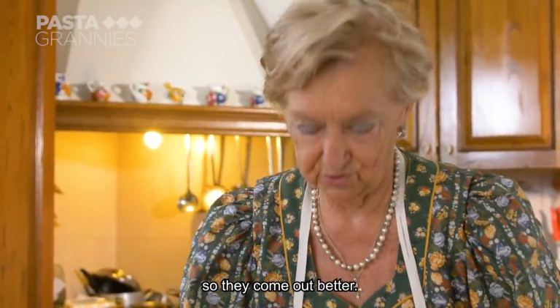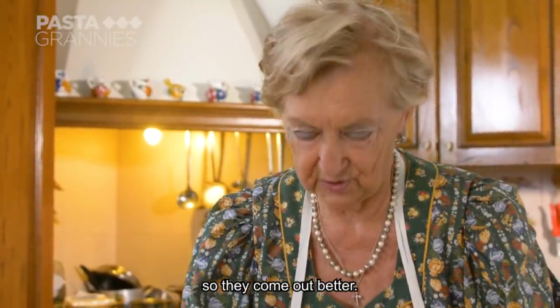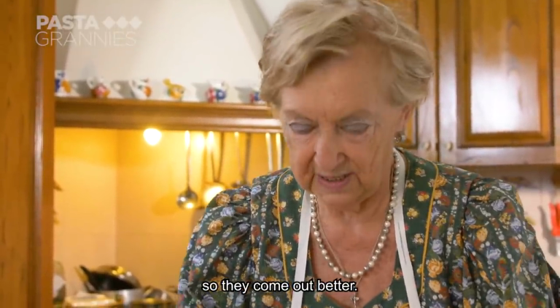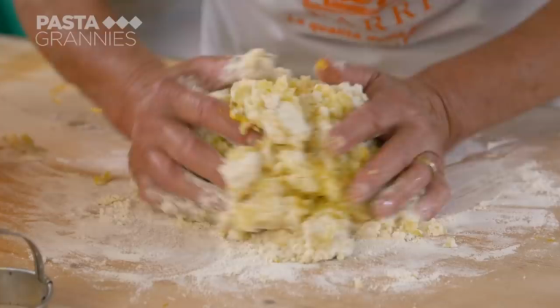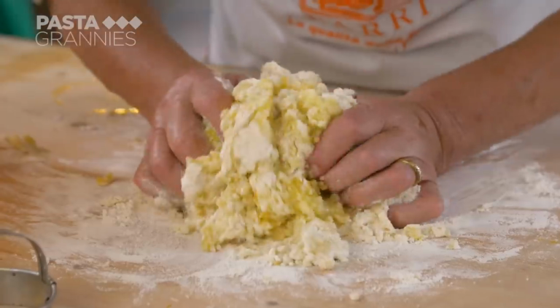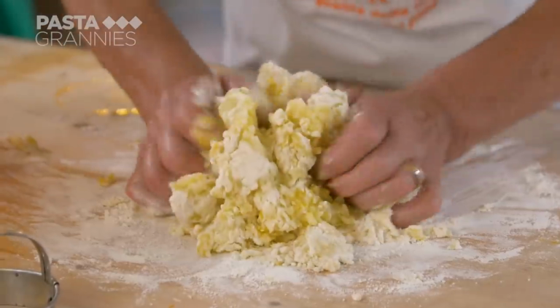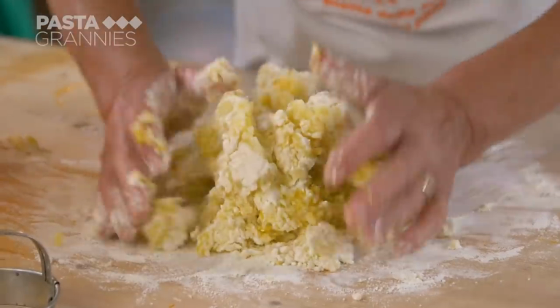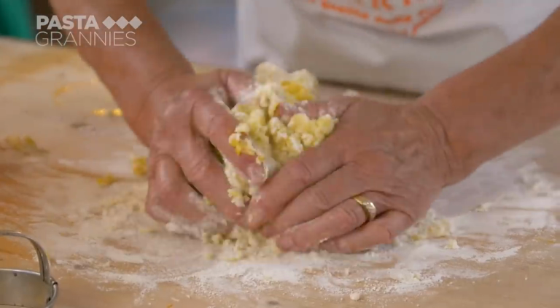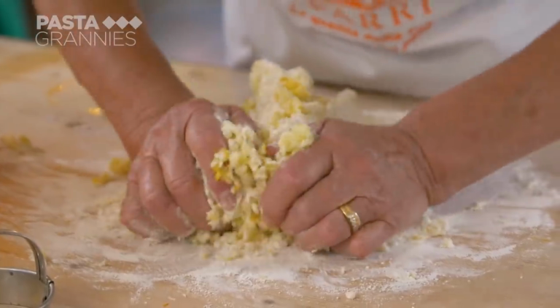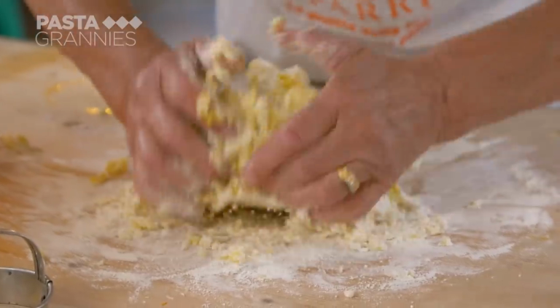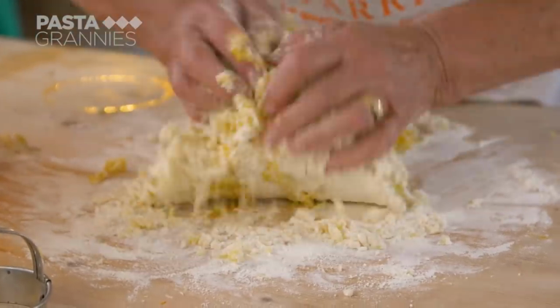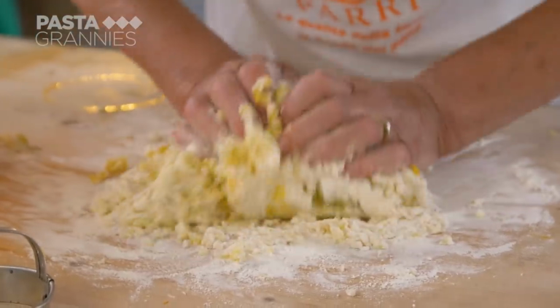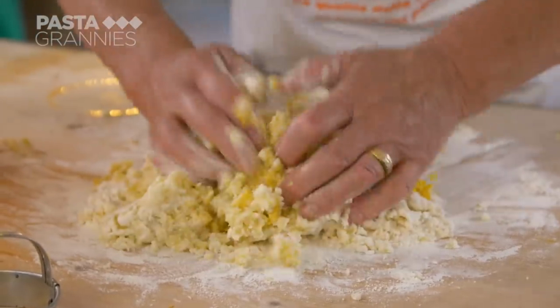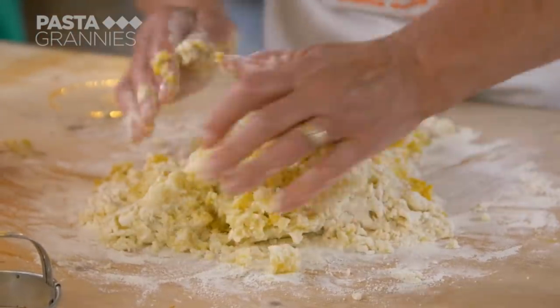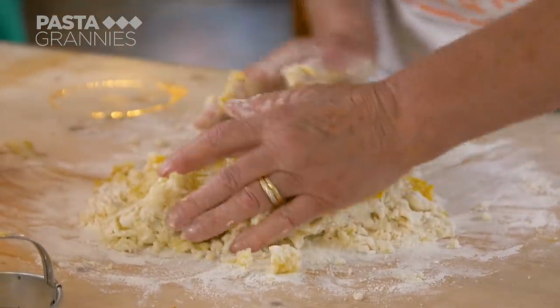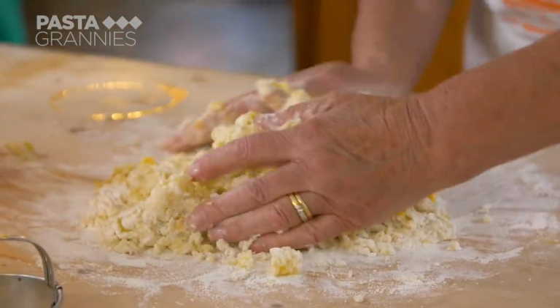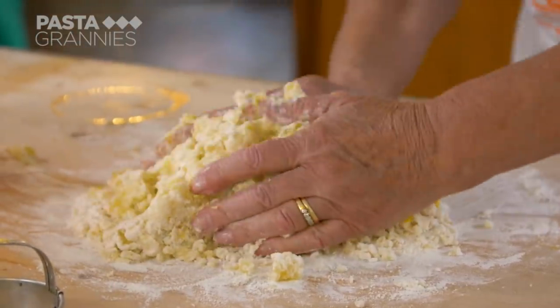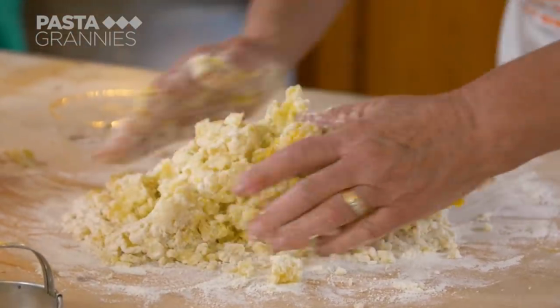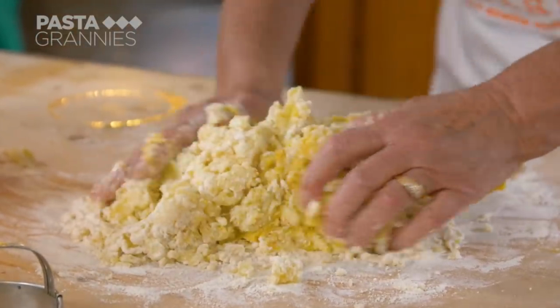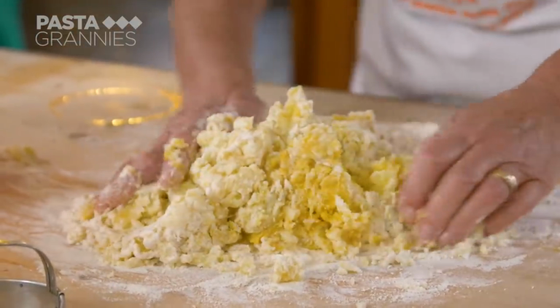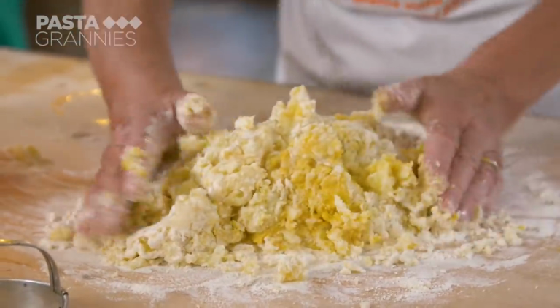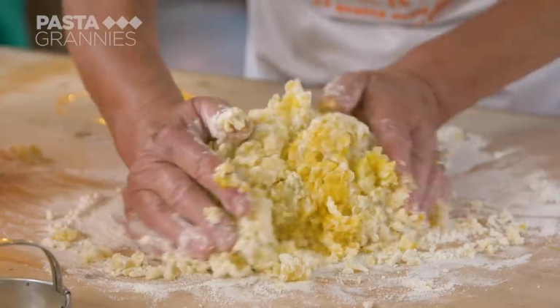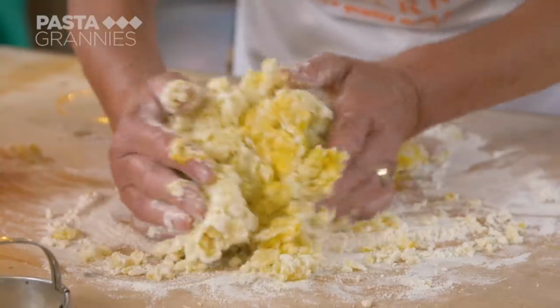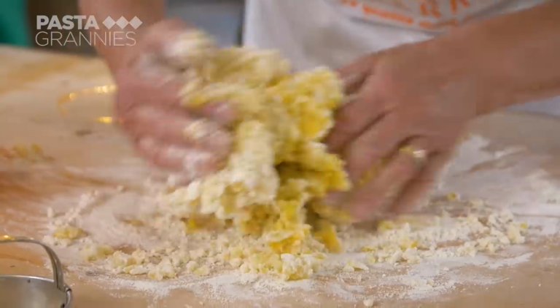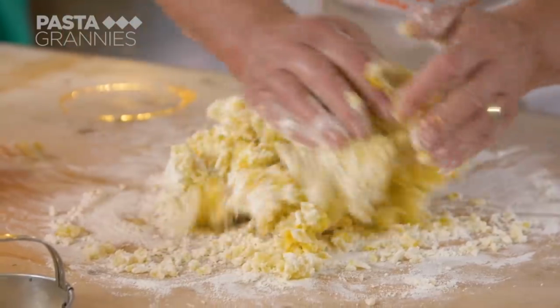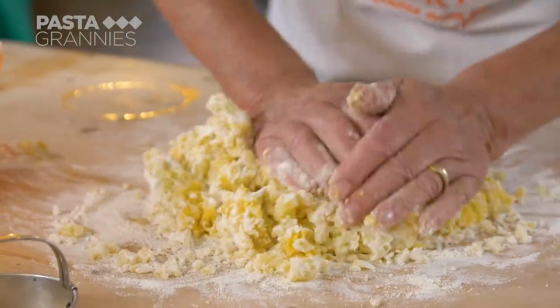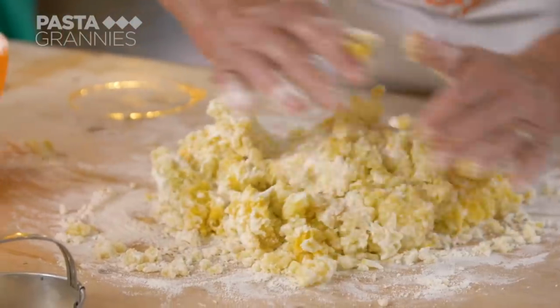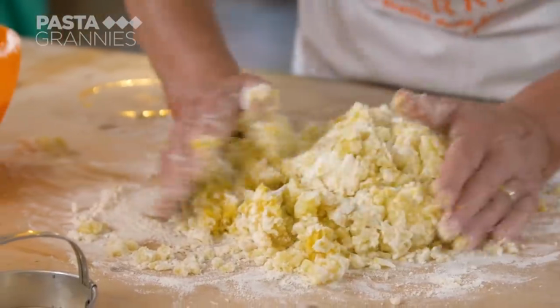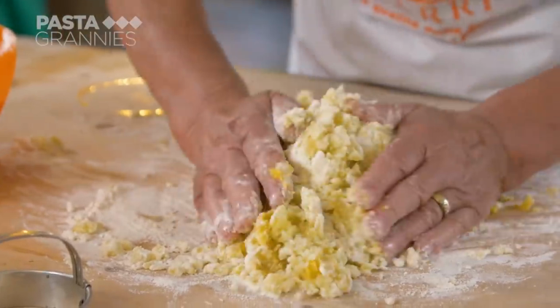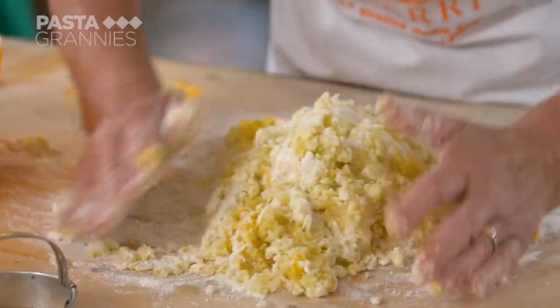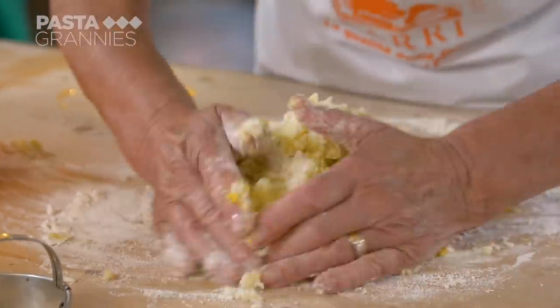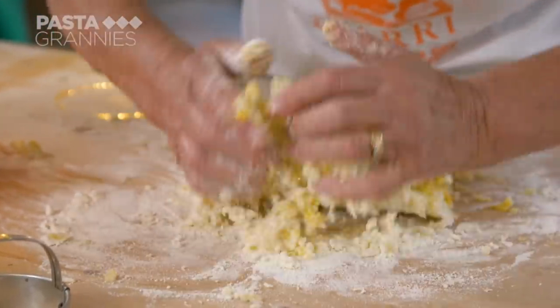She makes her dough, noting that everything needs to be mixed together with gentle hands. This is more of a gnocchi dough and does not need resting.